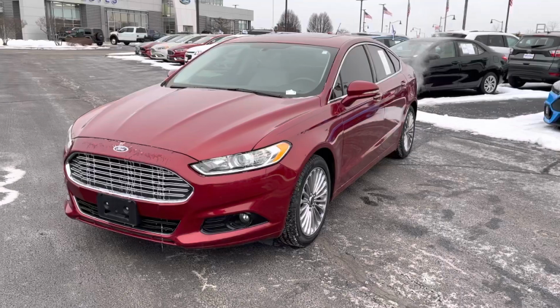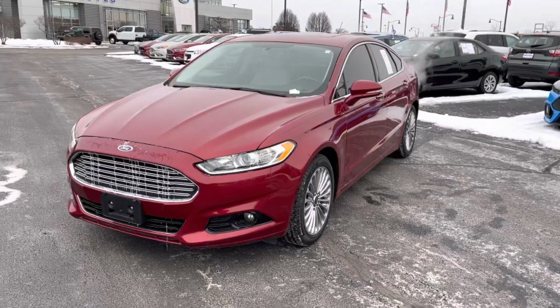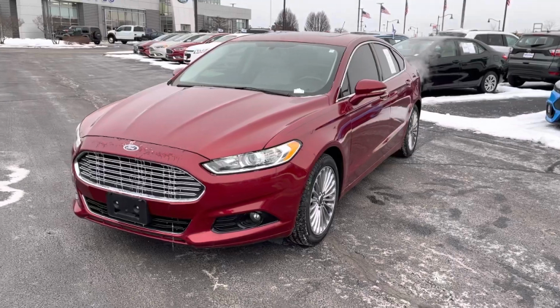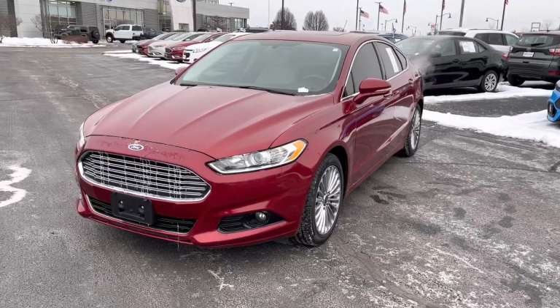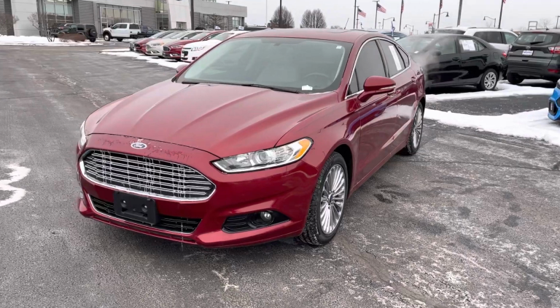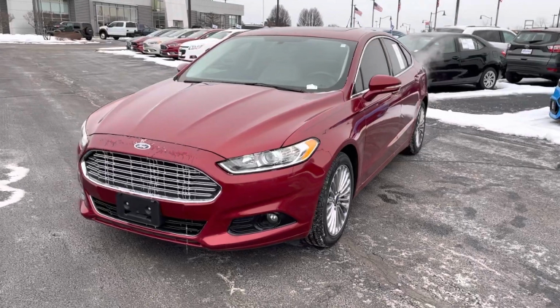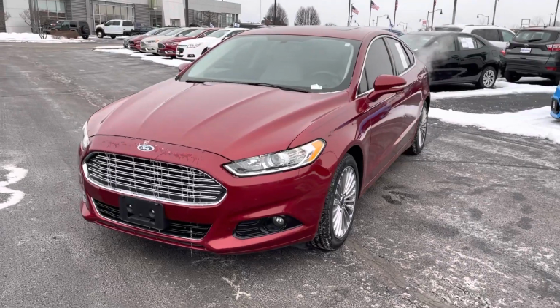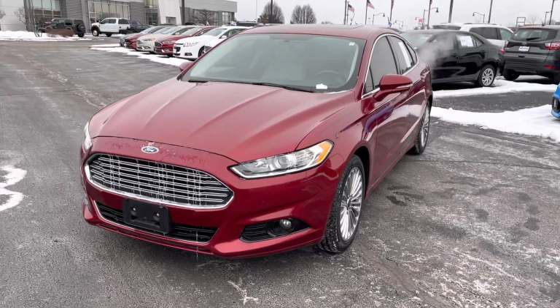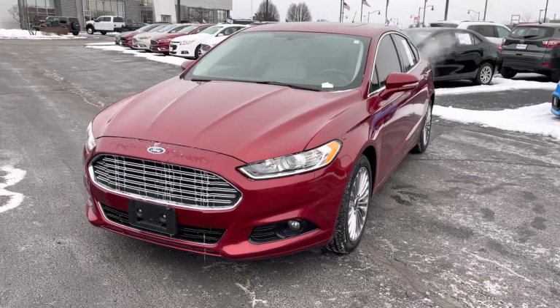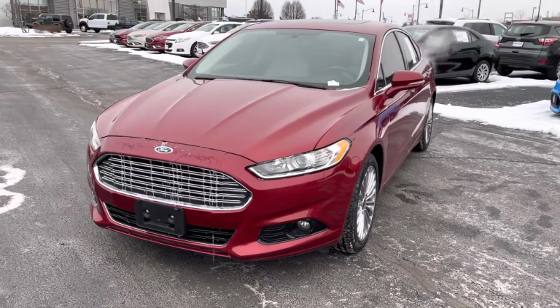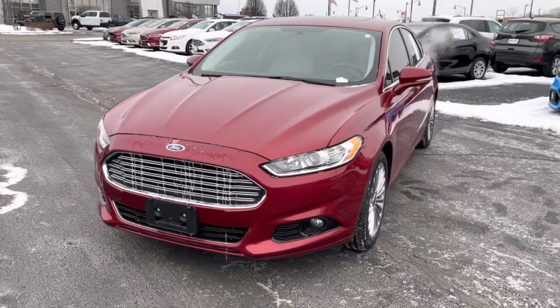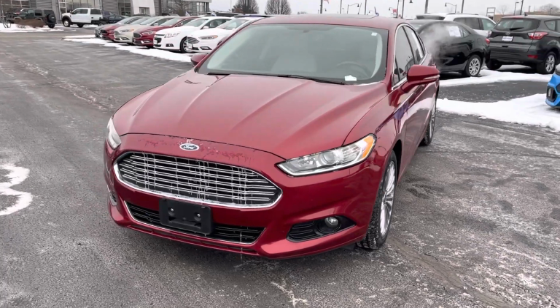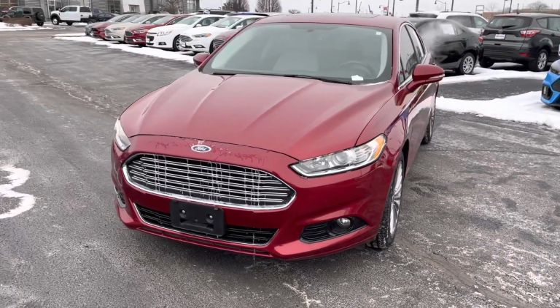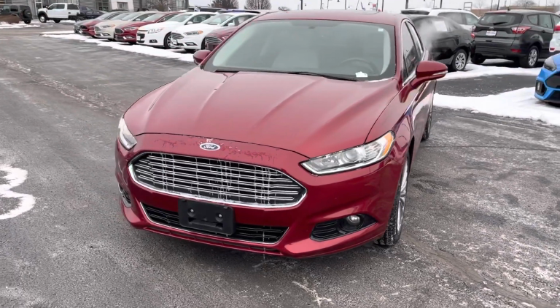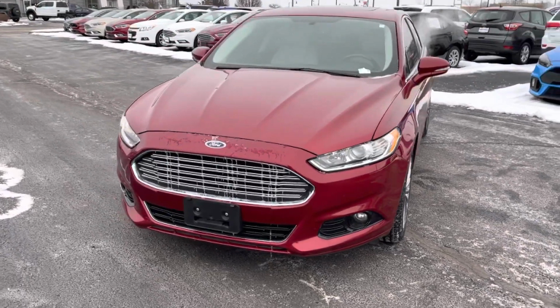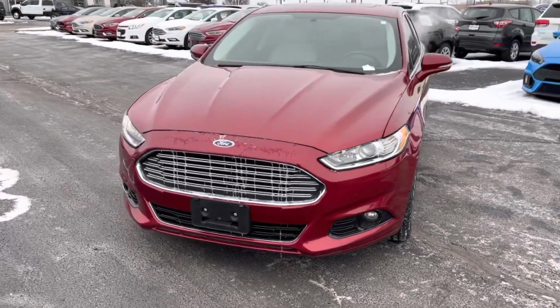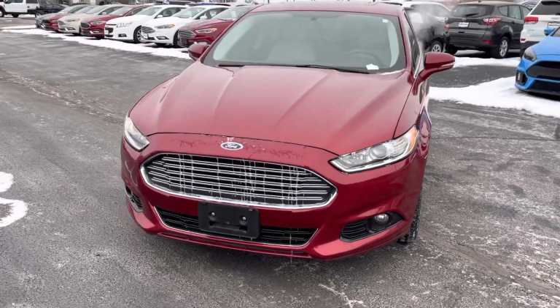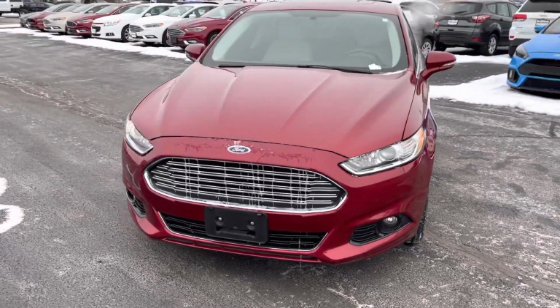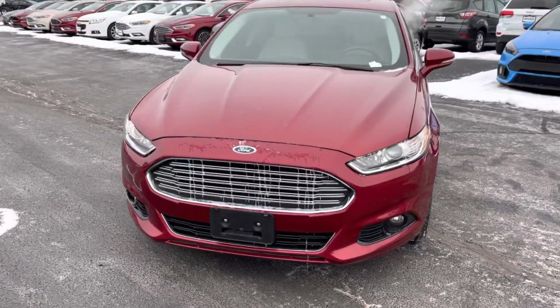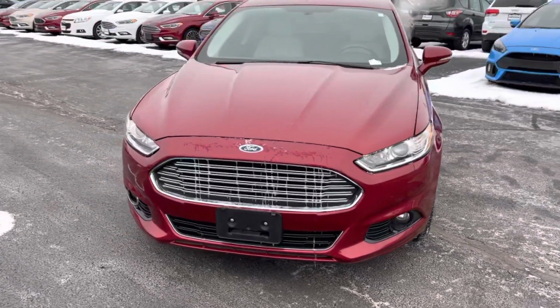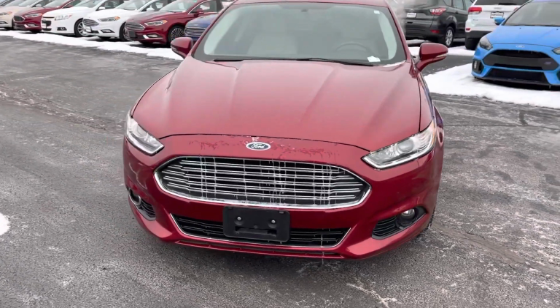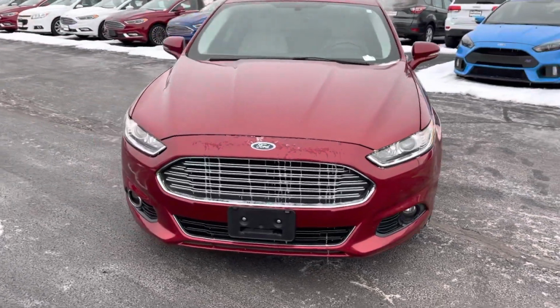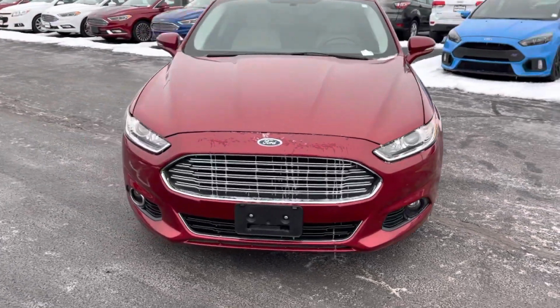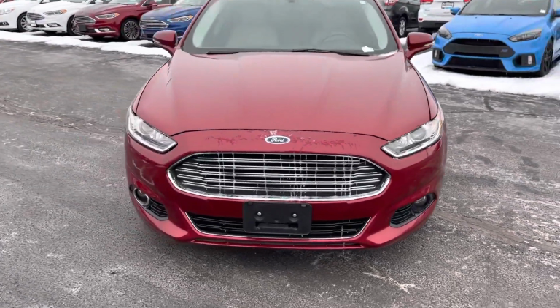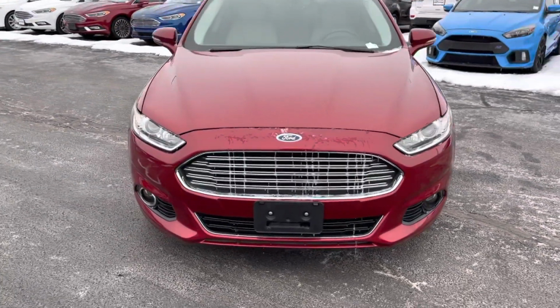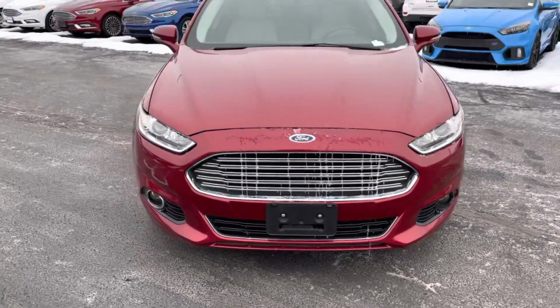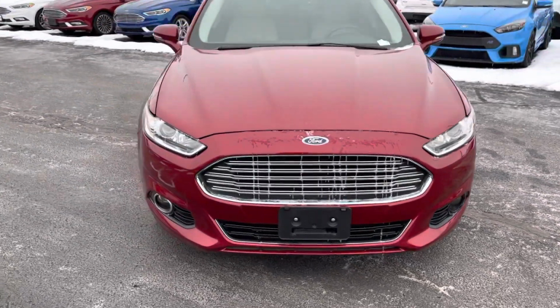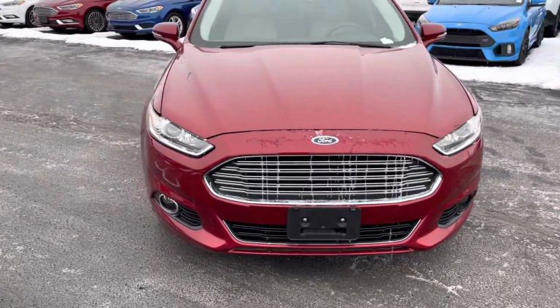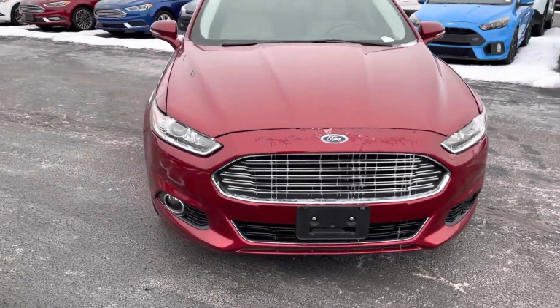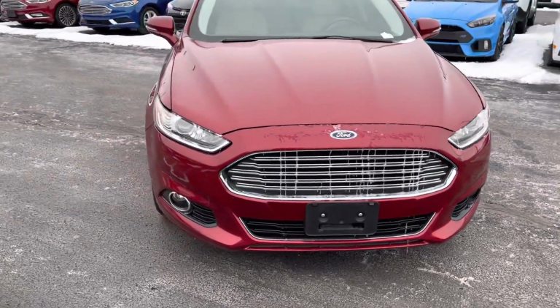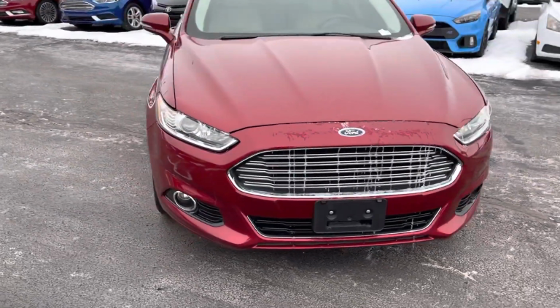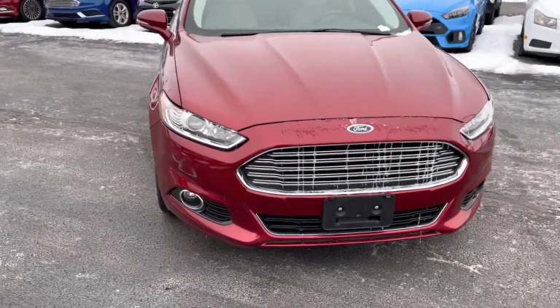Good morning, my name is Amar, and I'm going to be doing a quick video walk around on our 2016 Ford Fusion here.